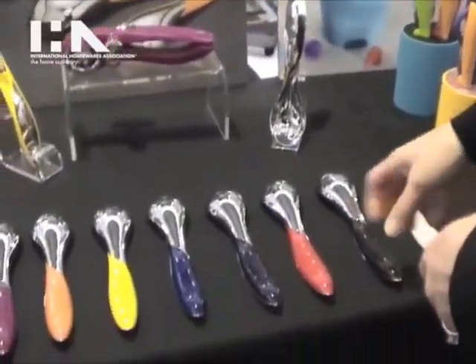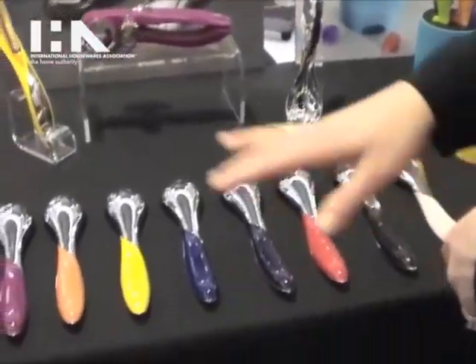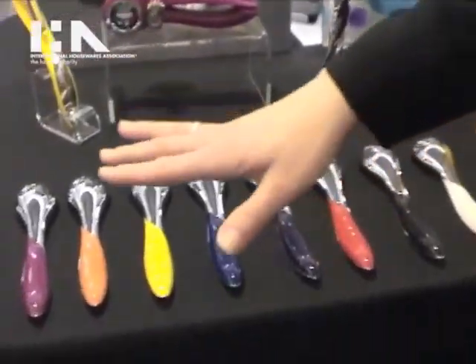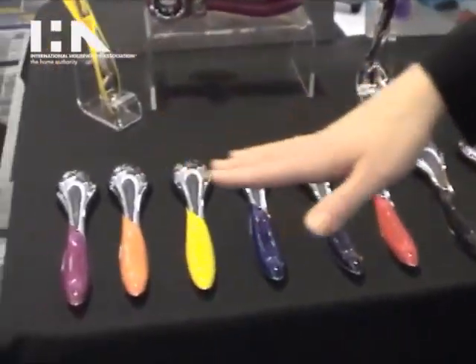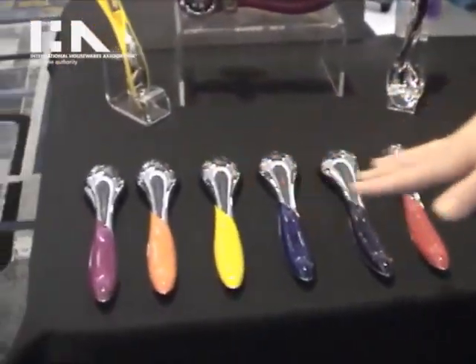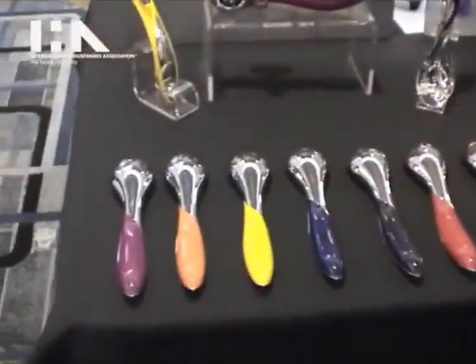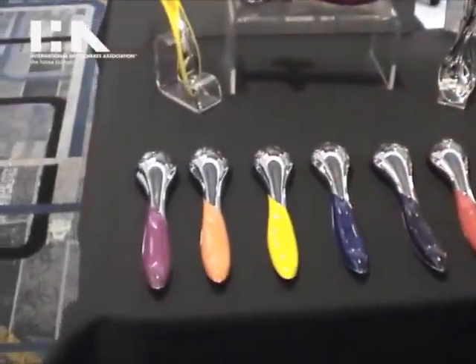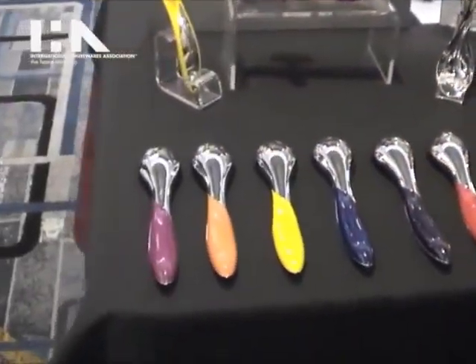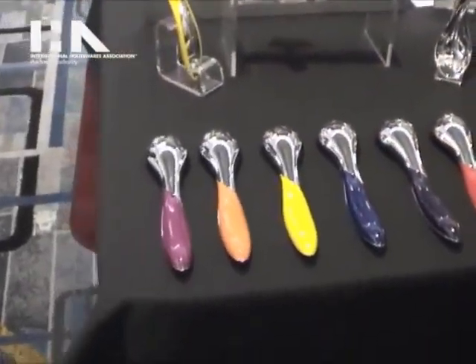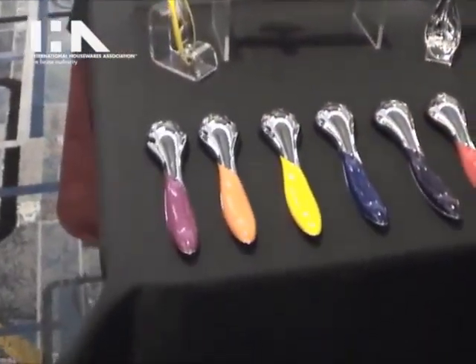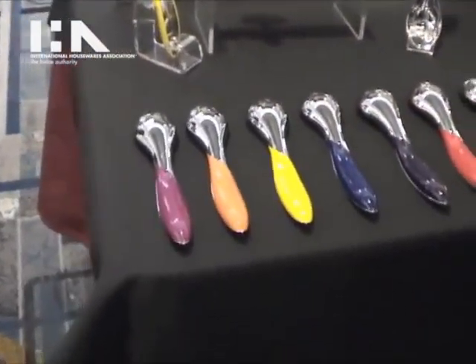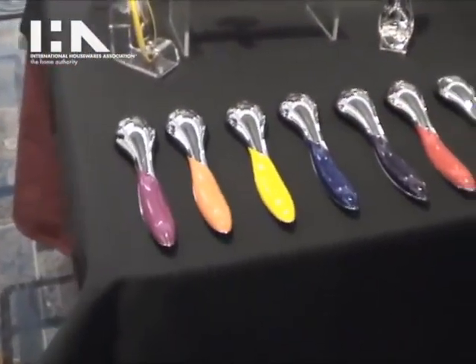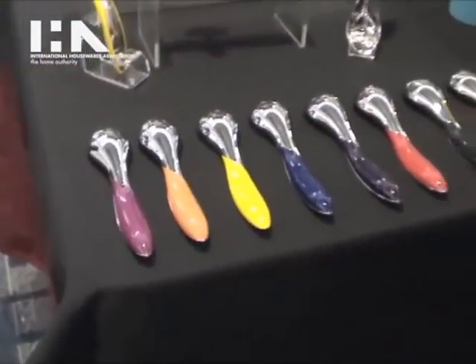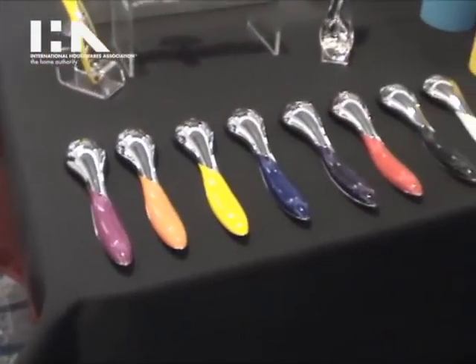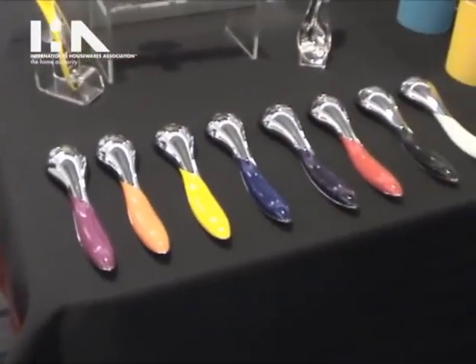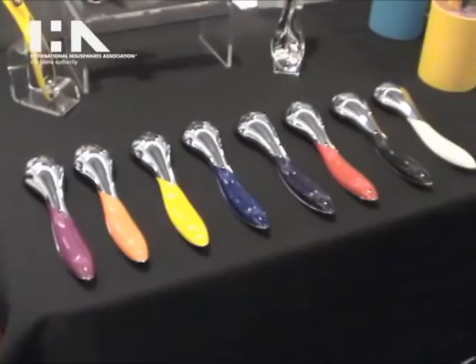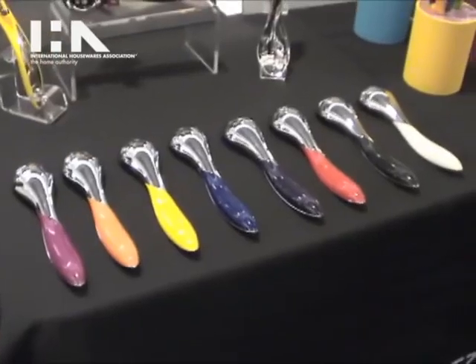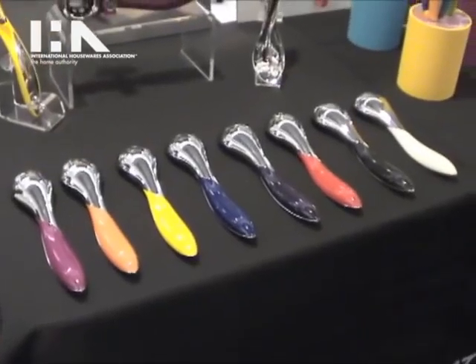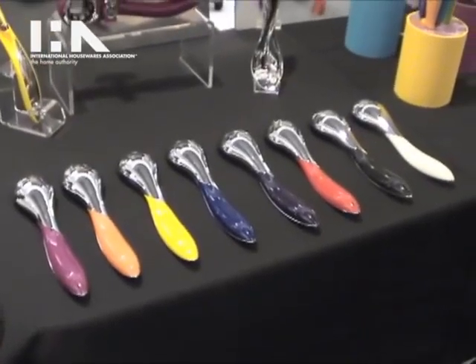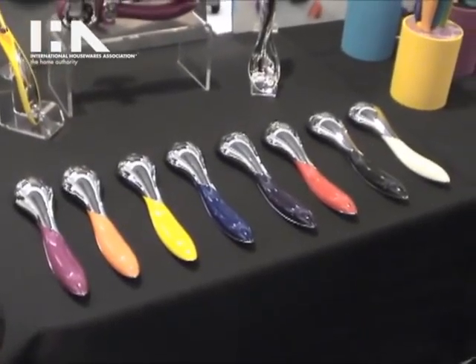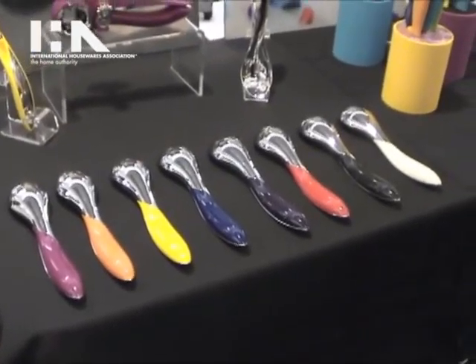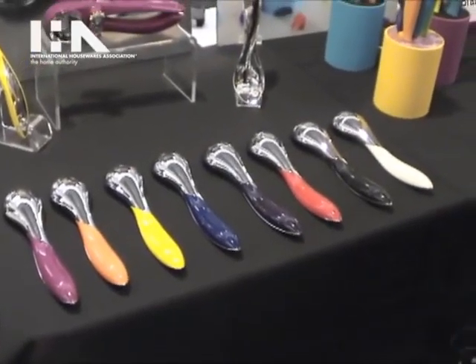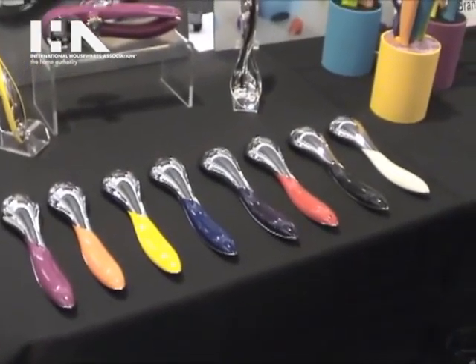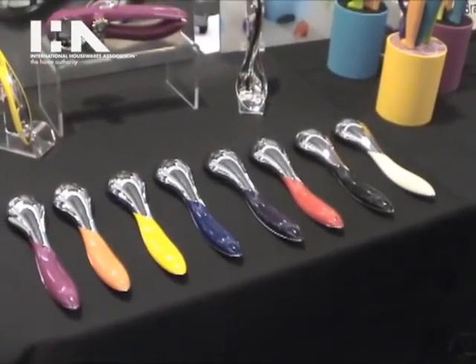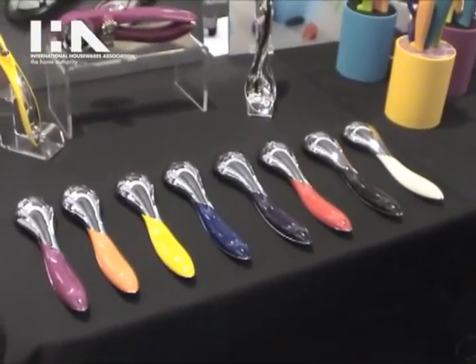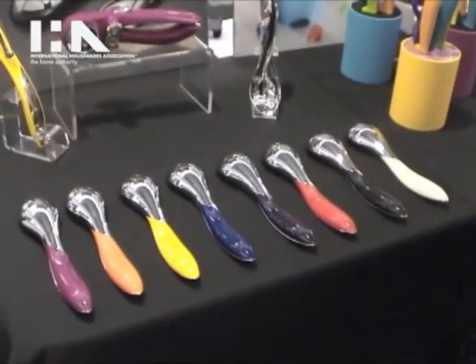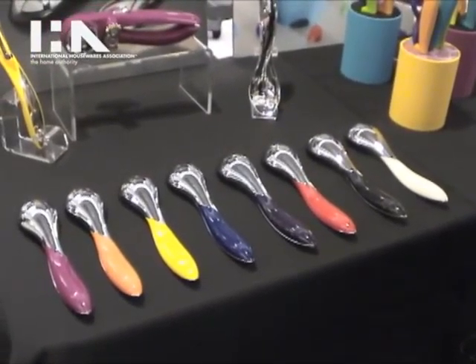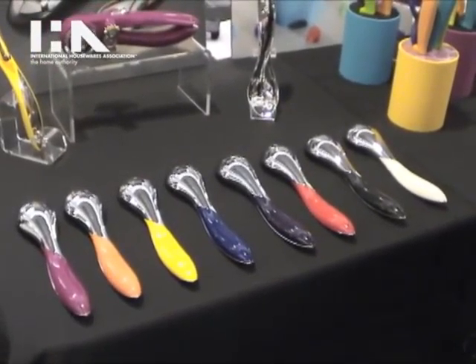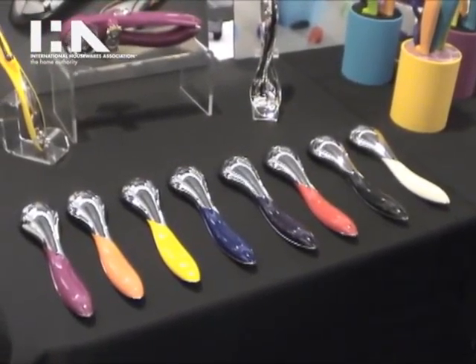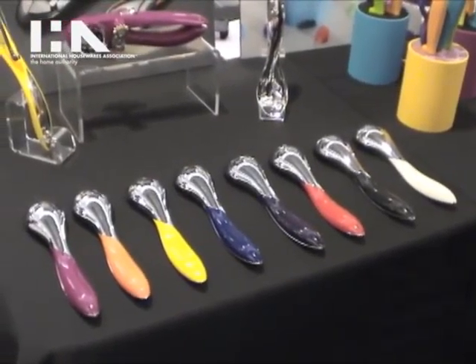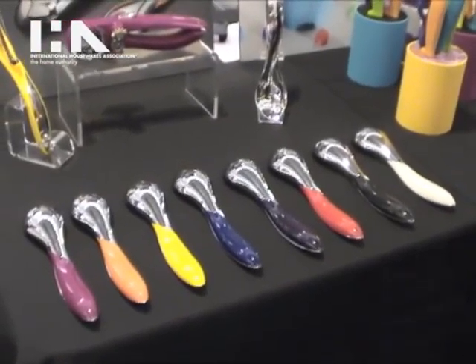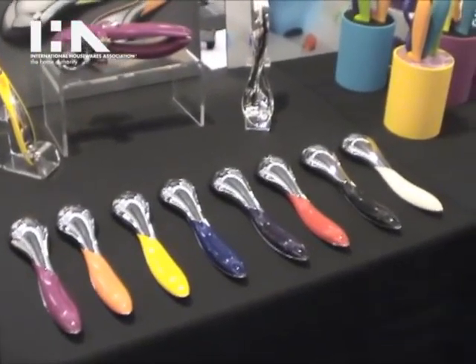The Savora line comes in eight colors, and you can see the full collection at SavoraStyle.com.